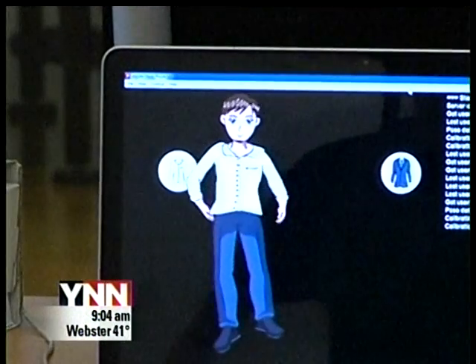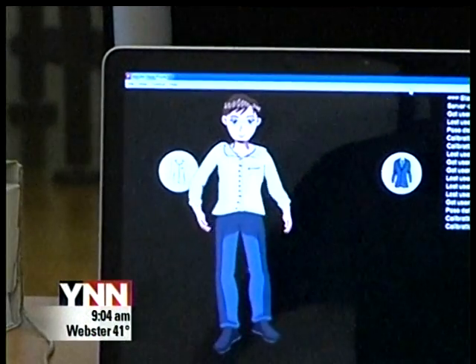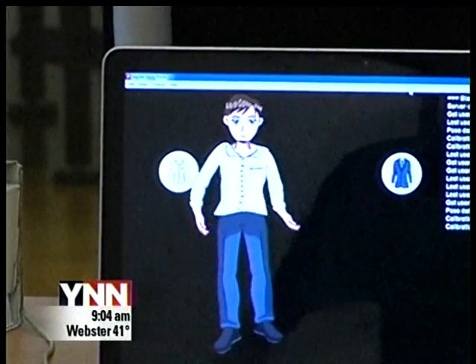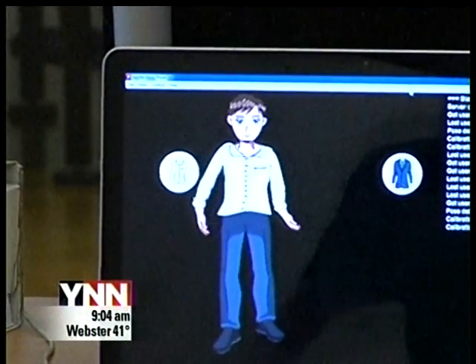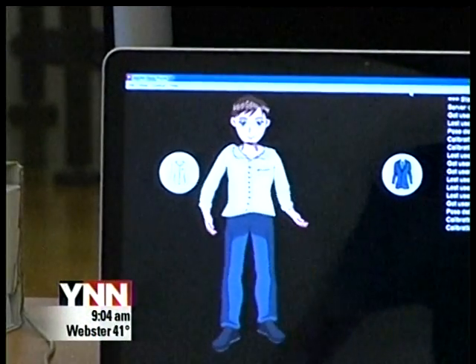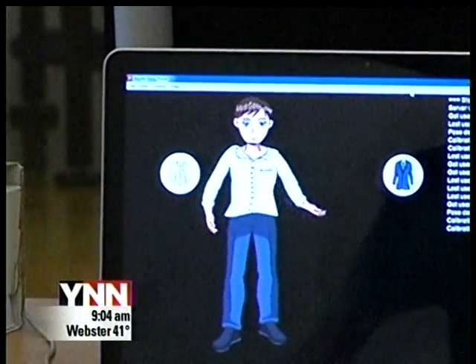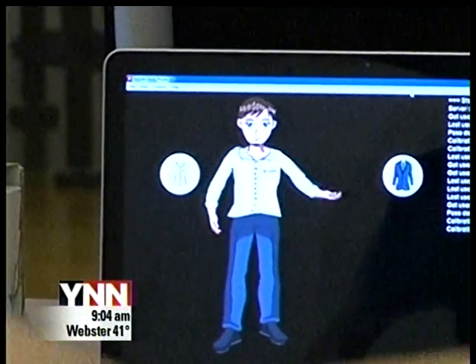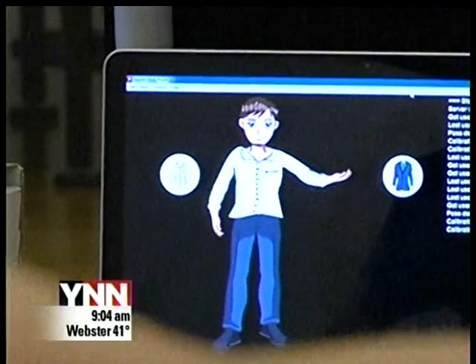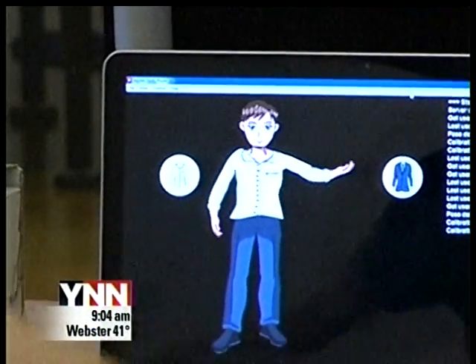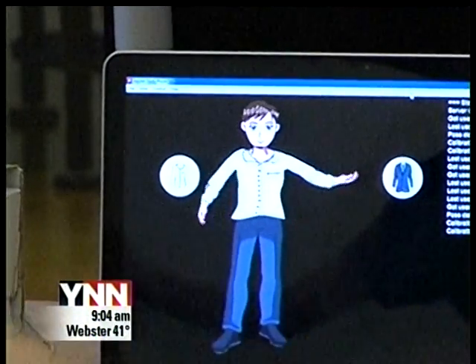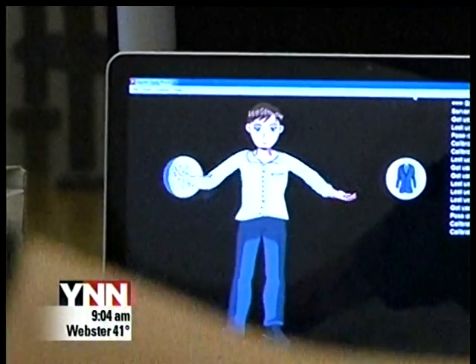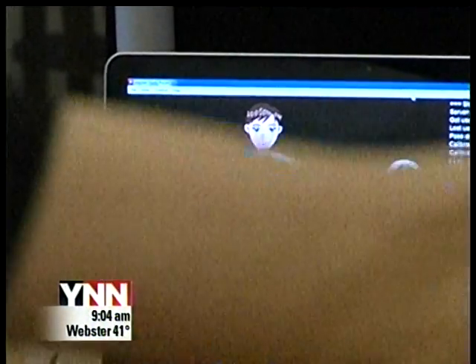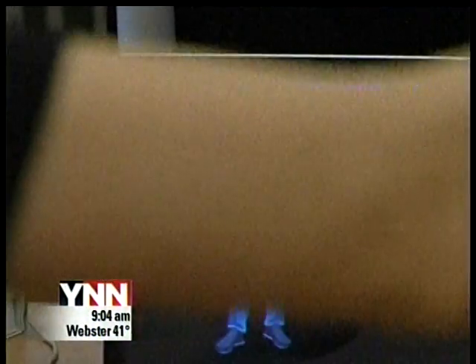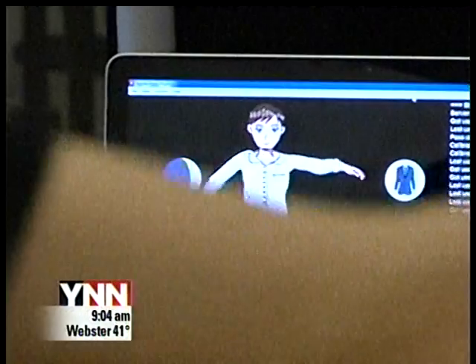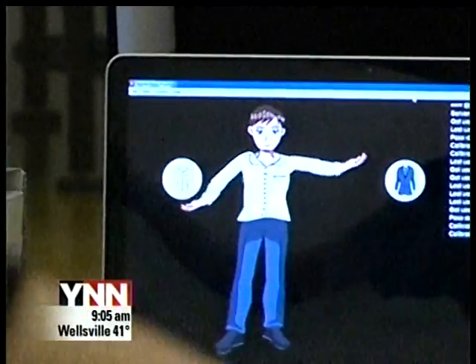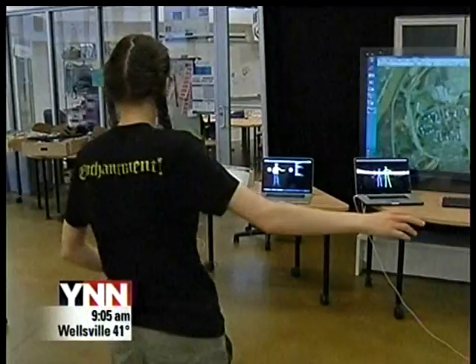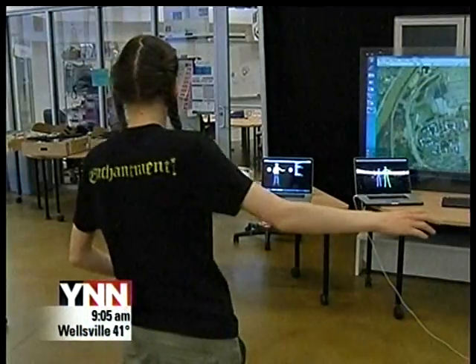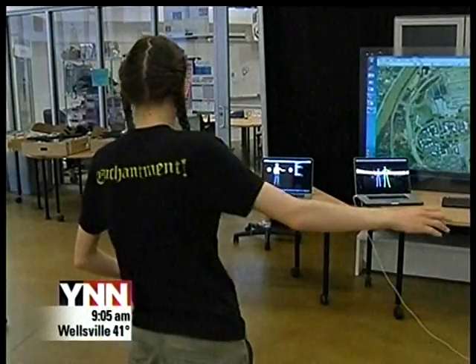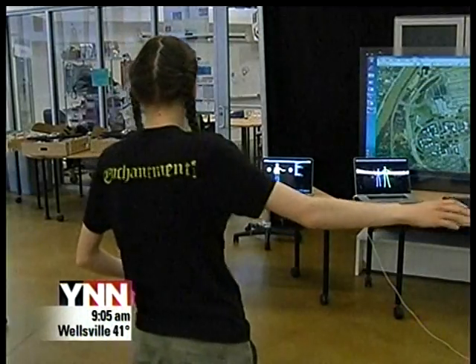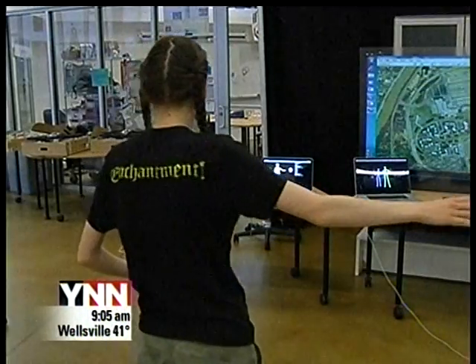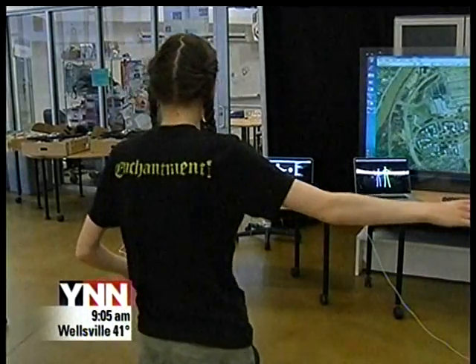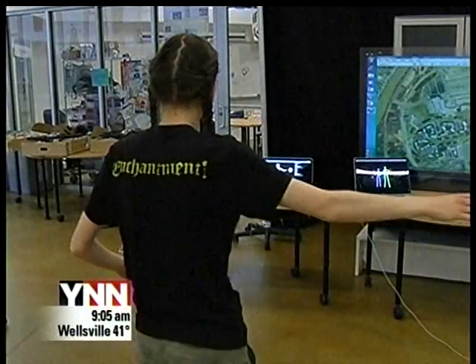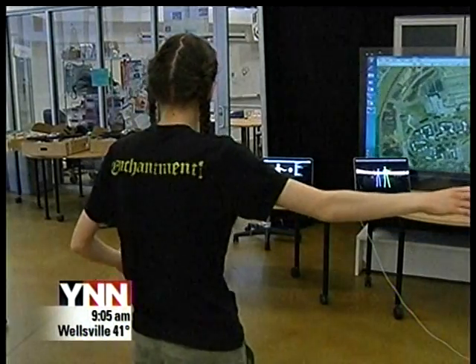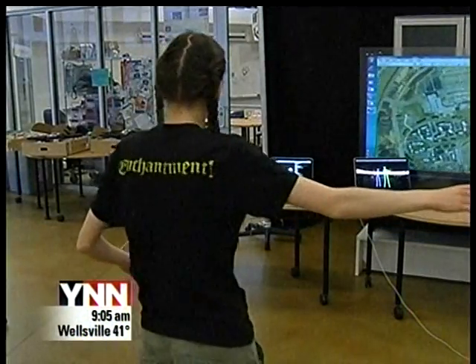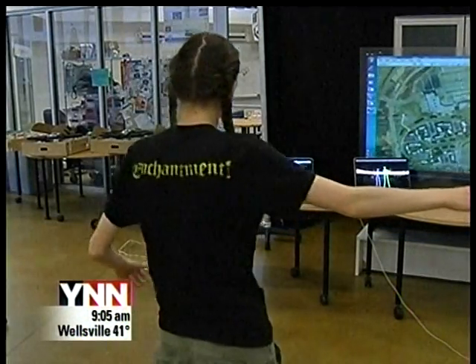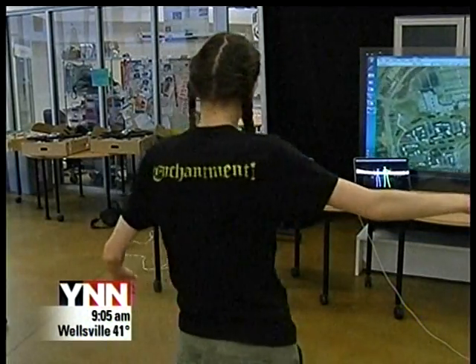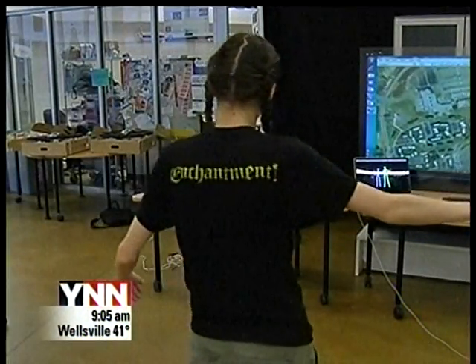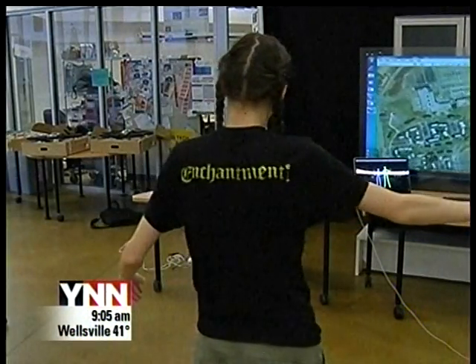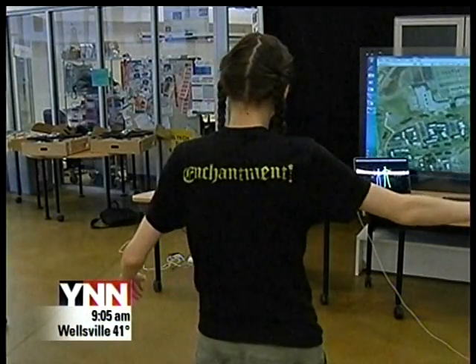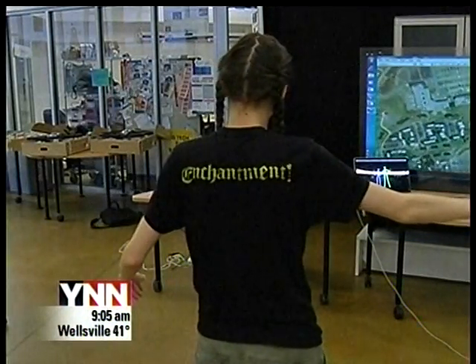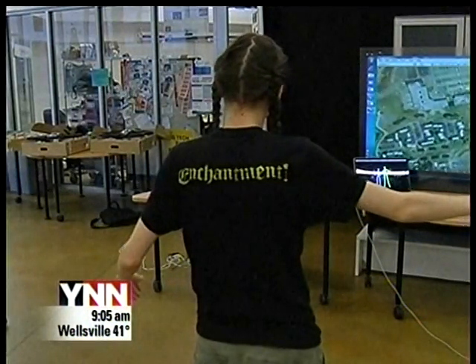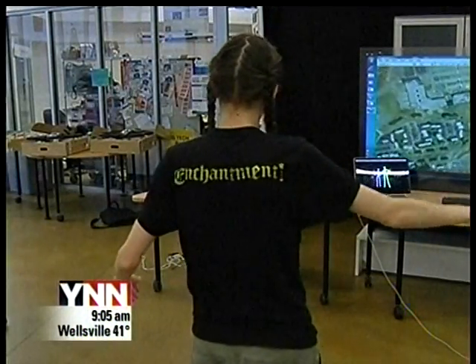Connect-a-palooza runs noon to 2 at the Center for Student Innovation on the RIT campus. It's free and open to the public.